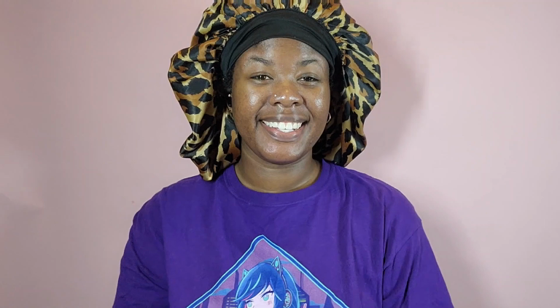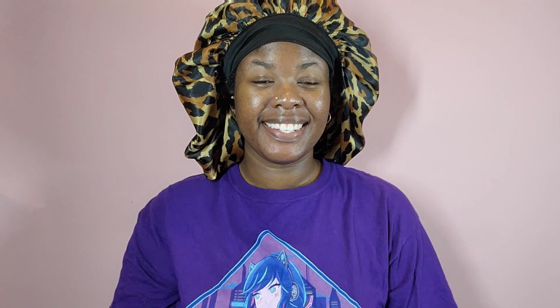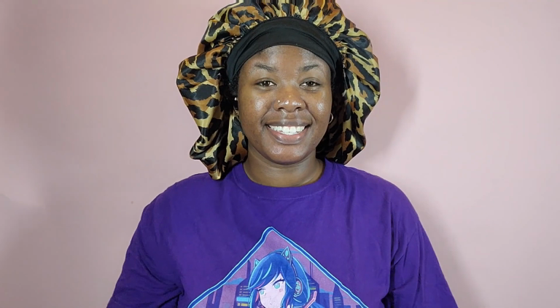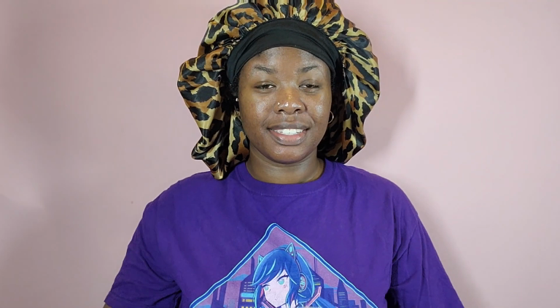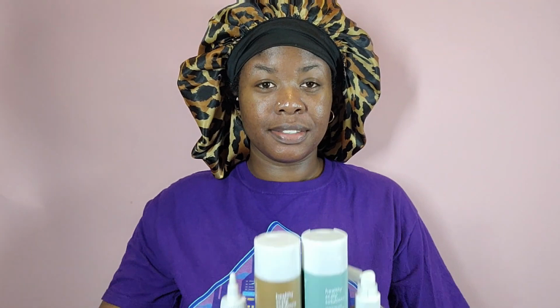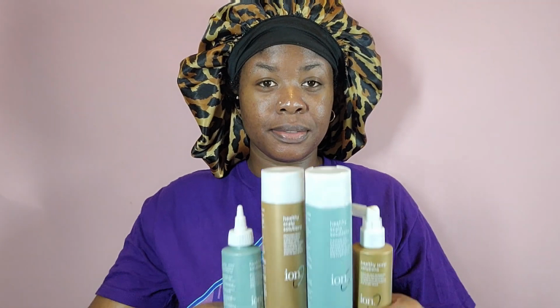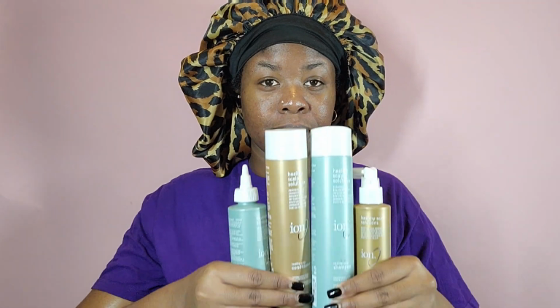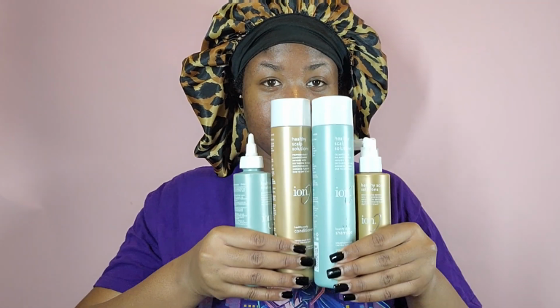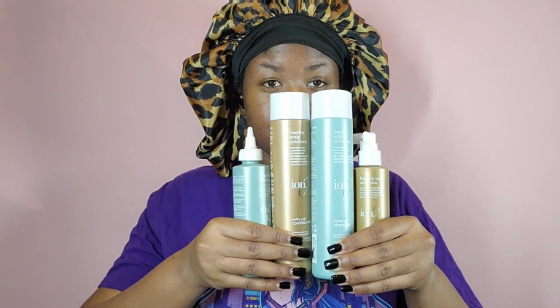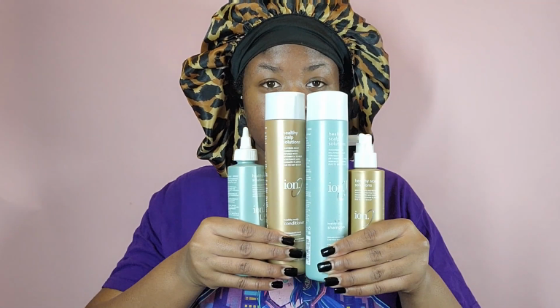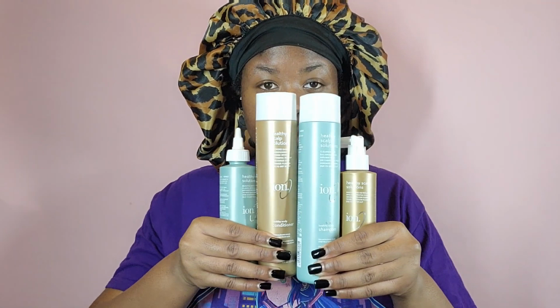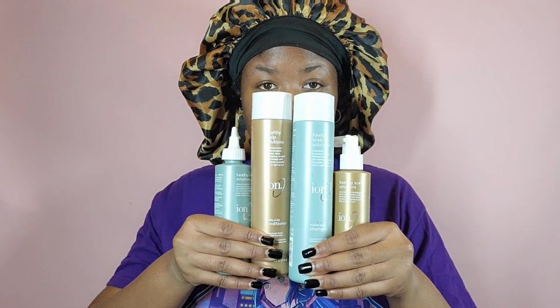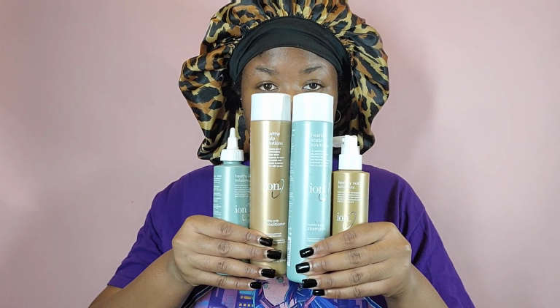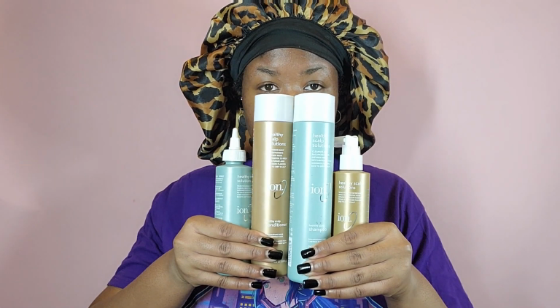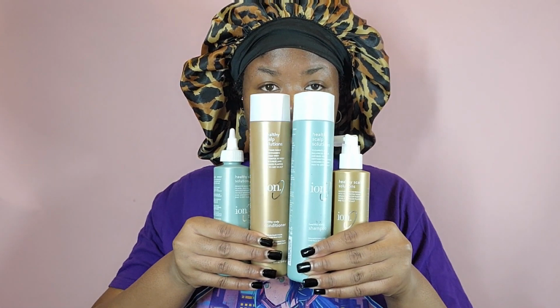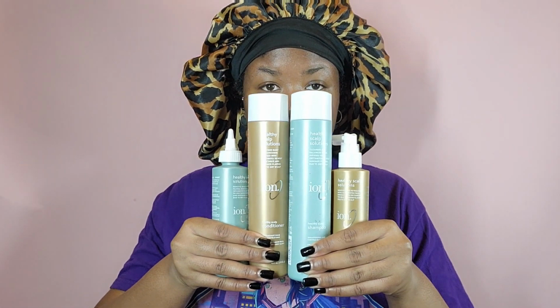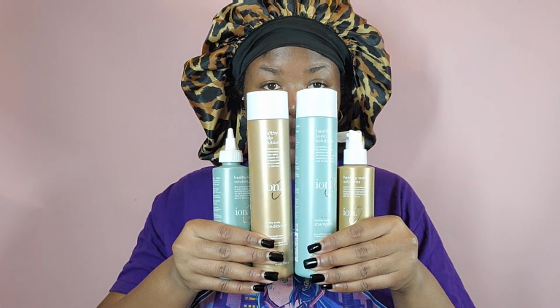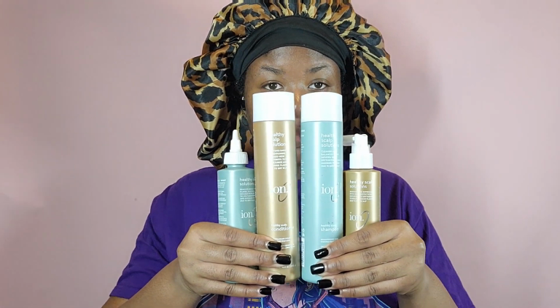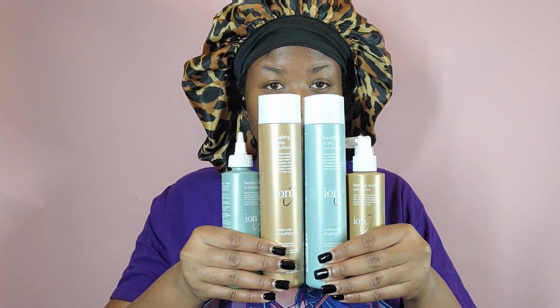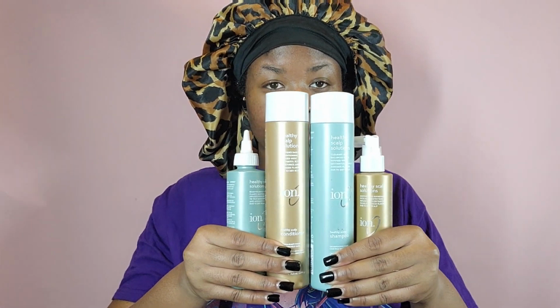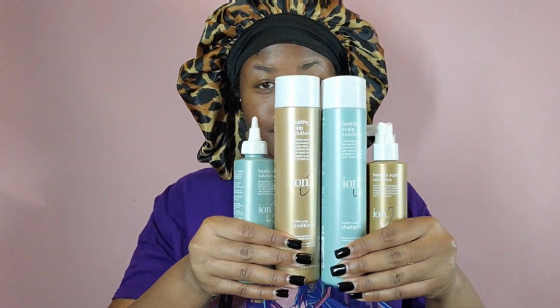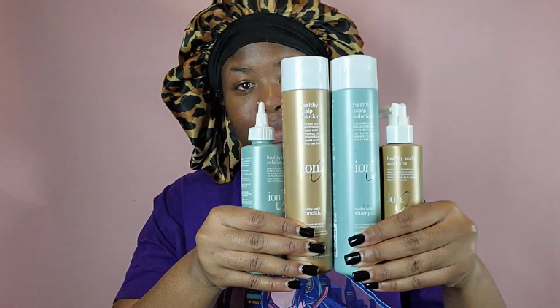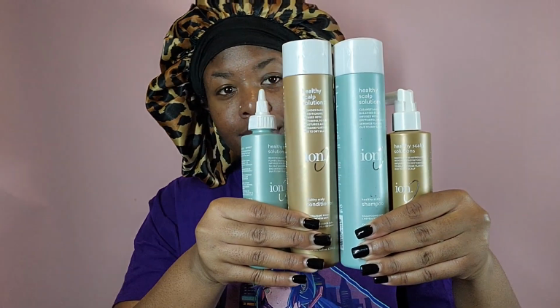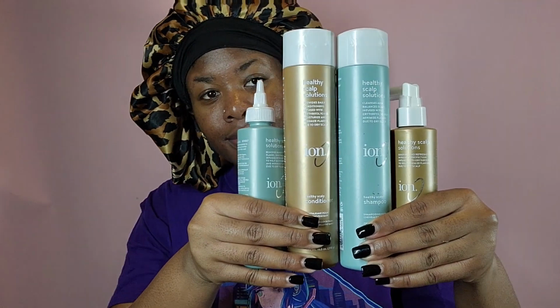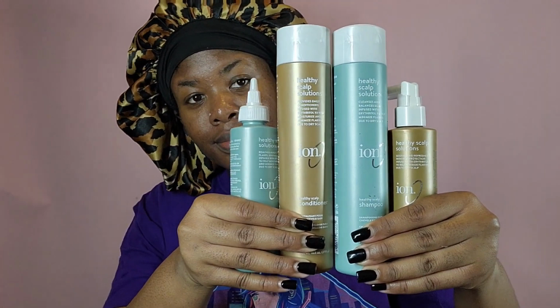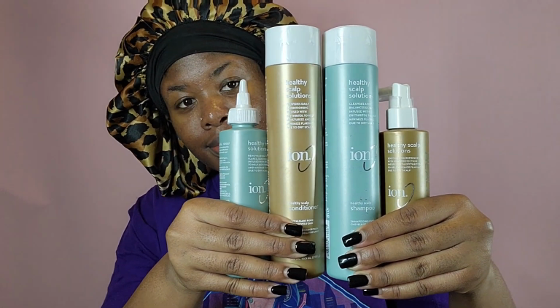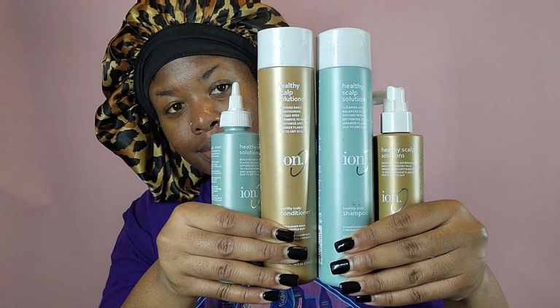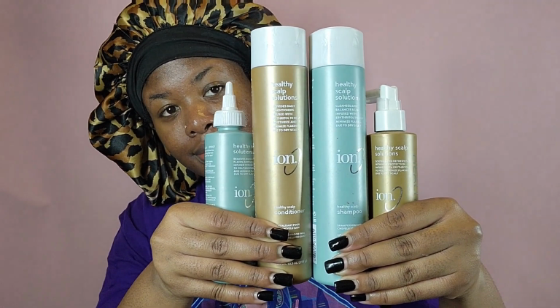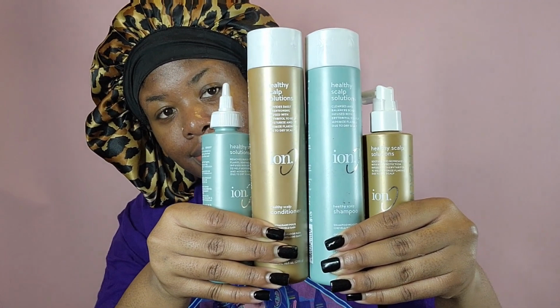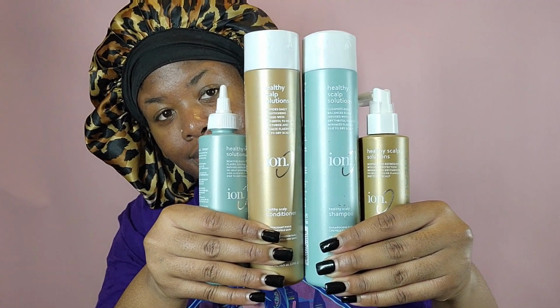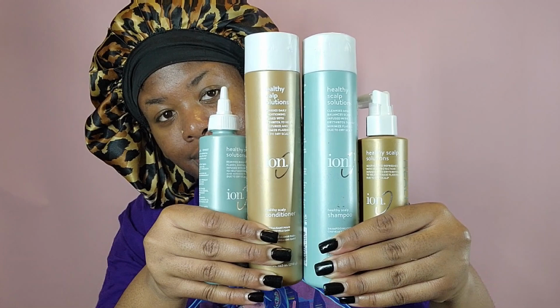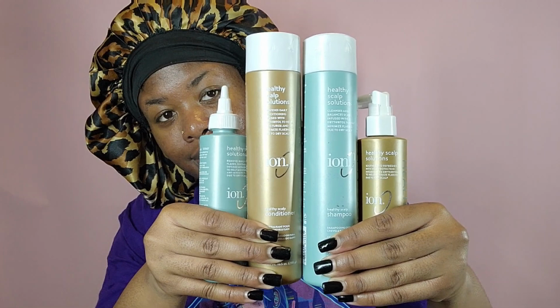Hey guys! So today we're going to be trying out Ion's Healthy Scalp System from Sally Beauty.